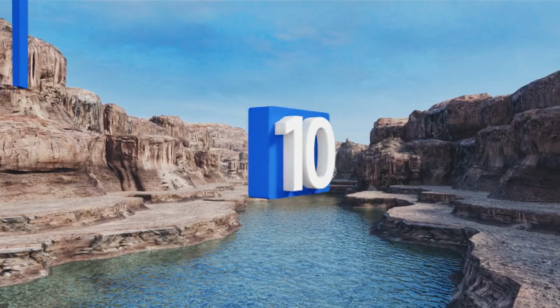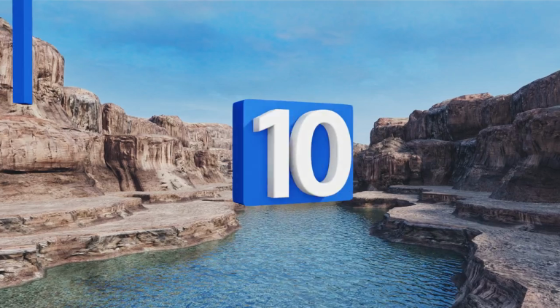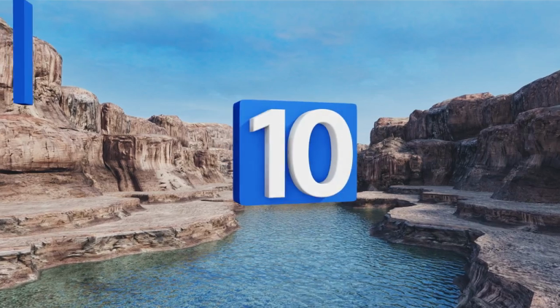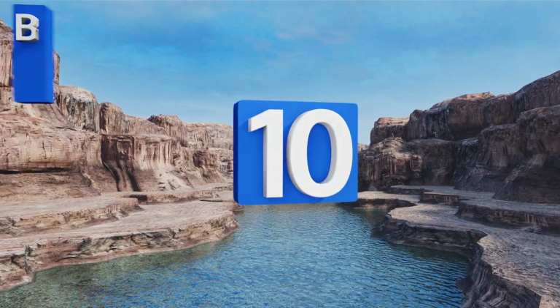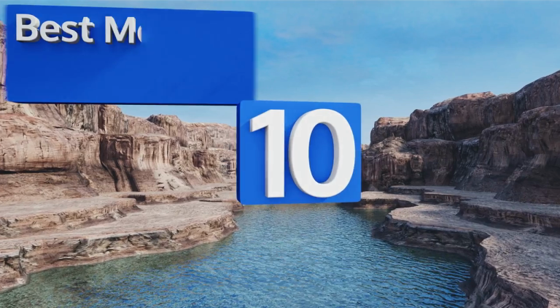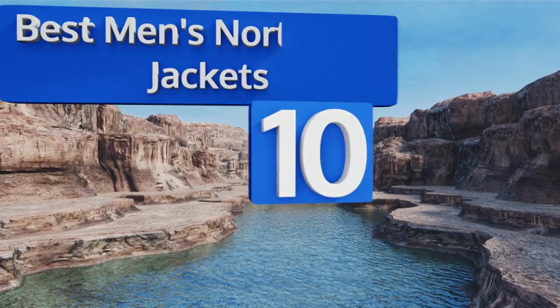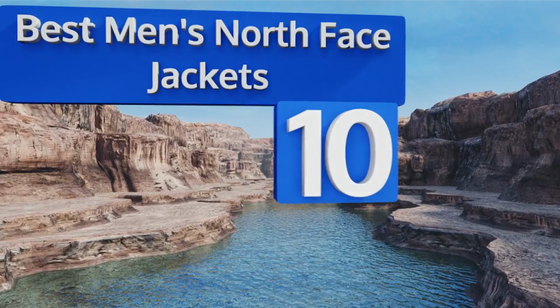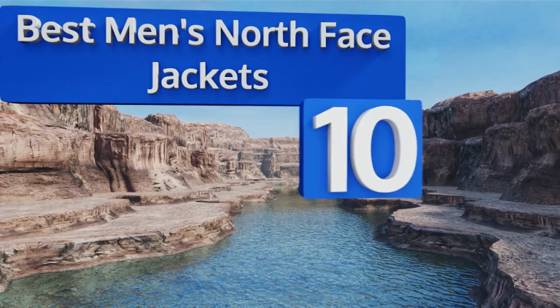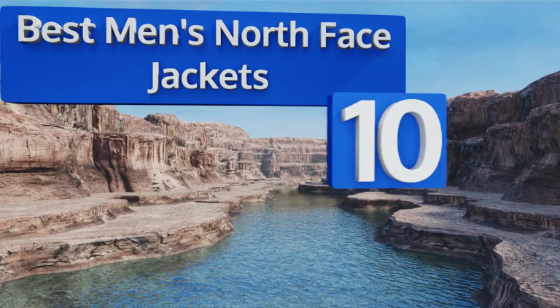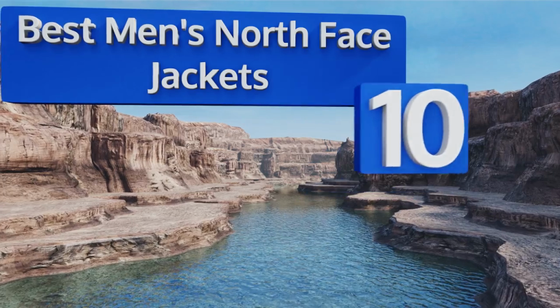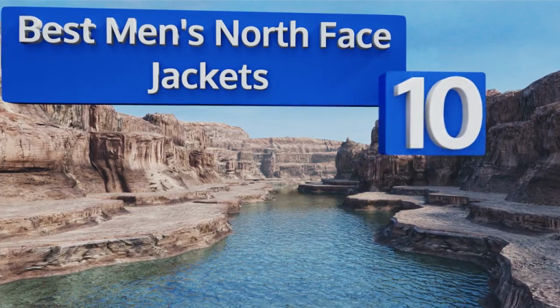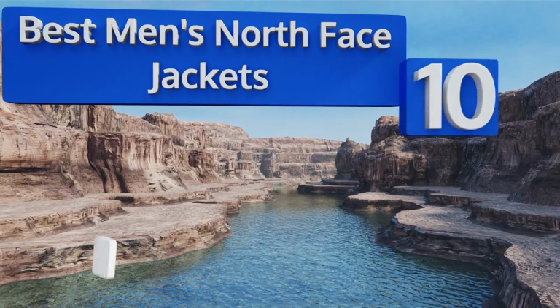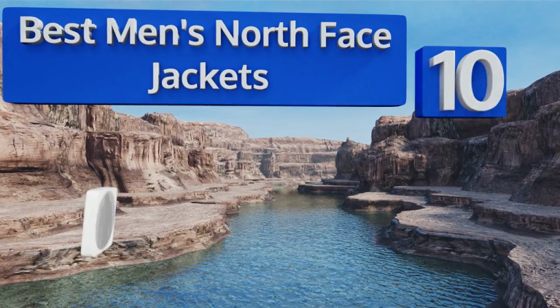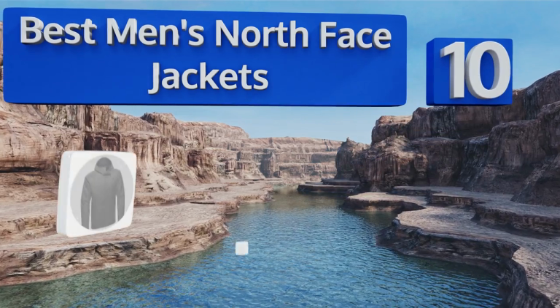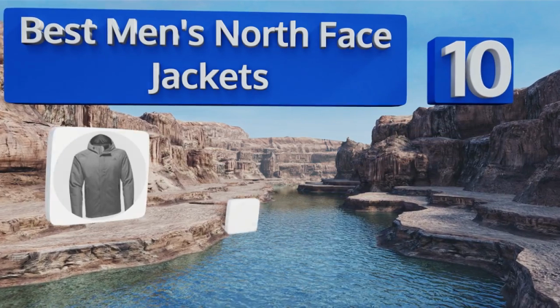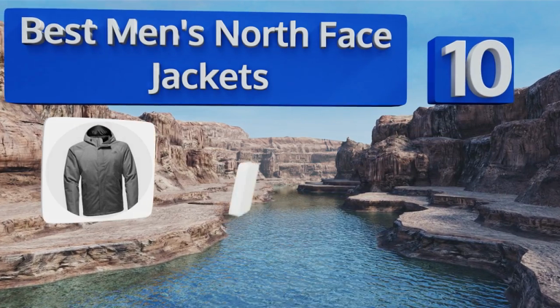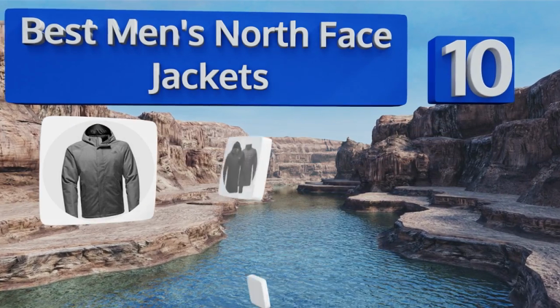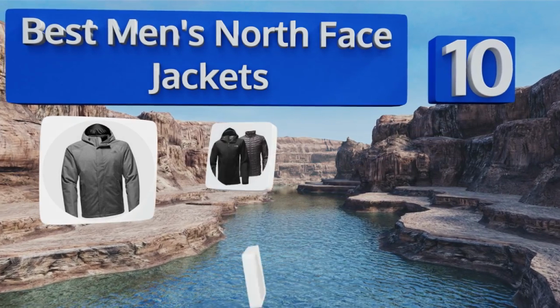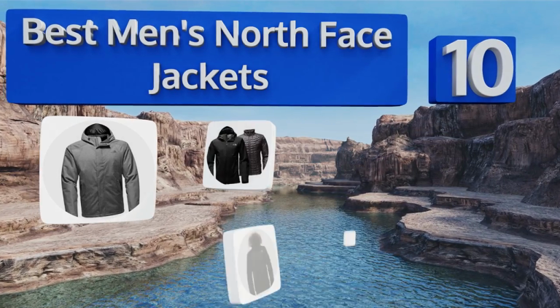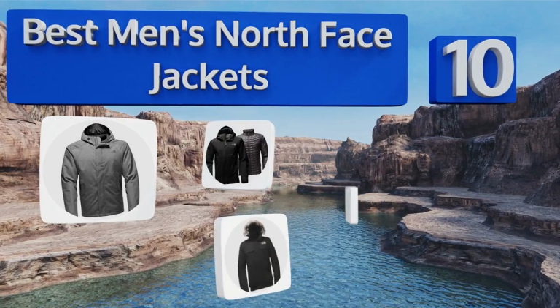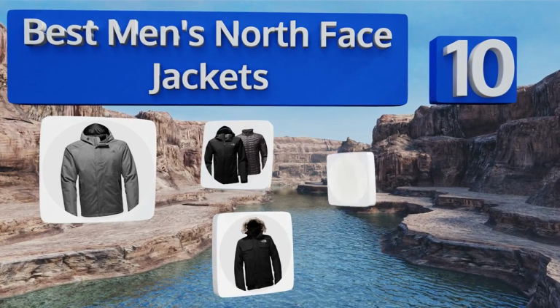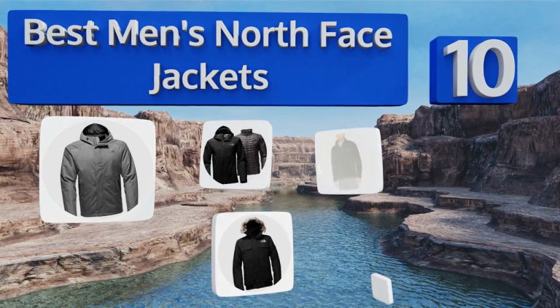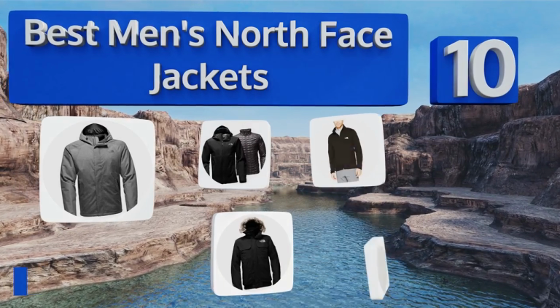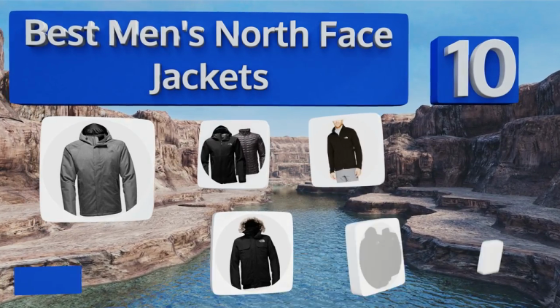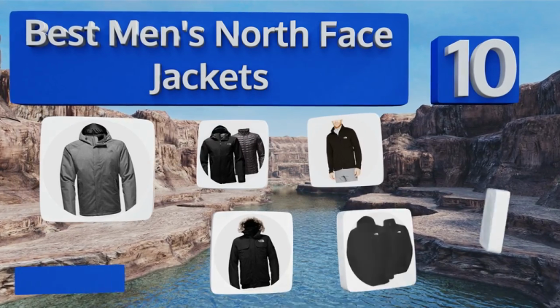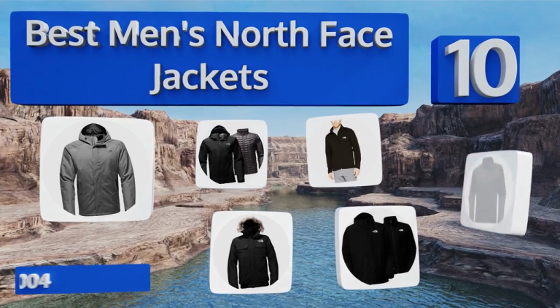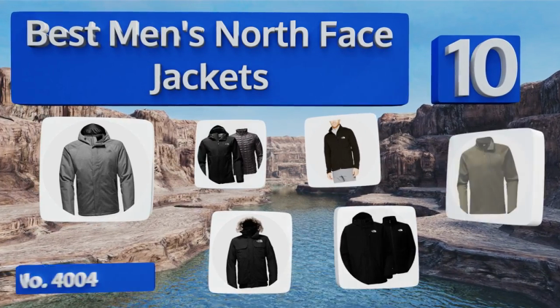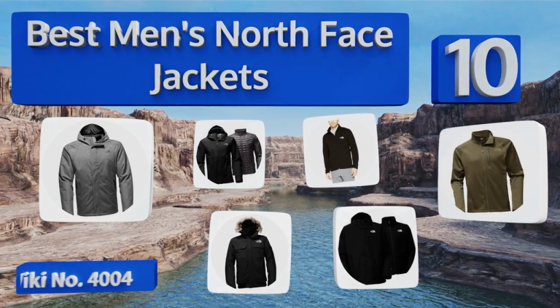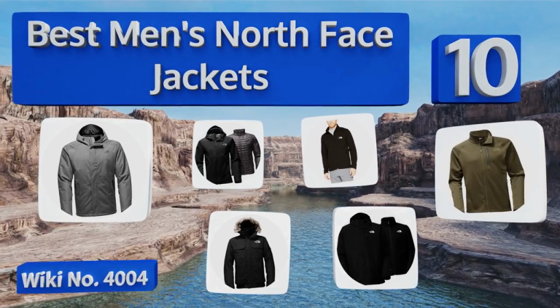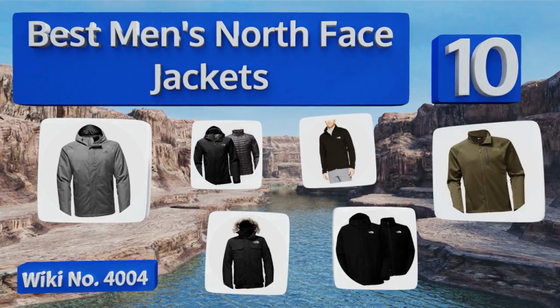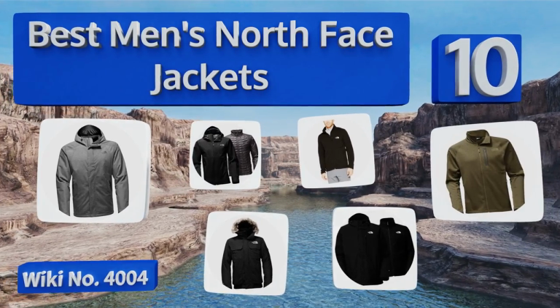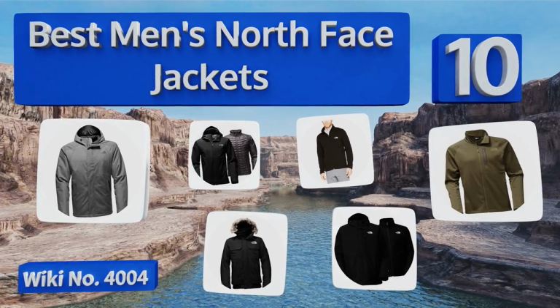EasyVid presents the 10 best men's North Face jackets. Let's get started with the list.